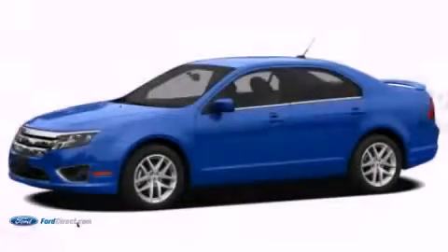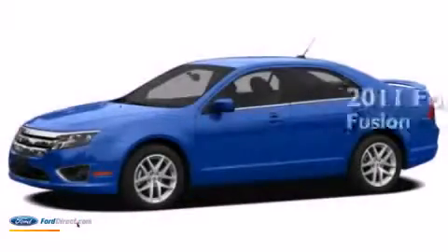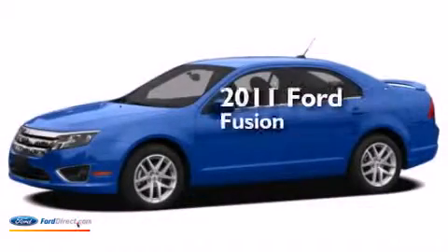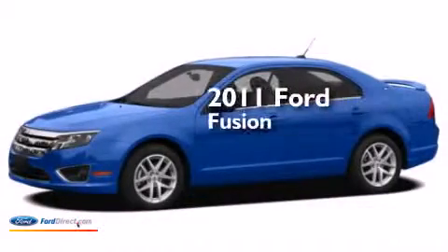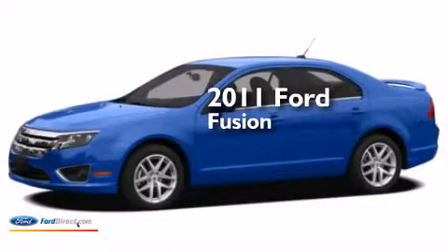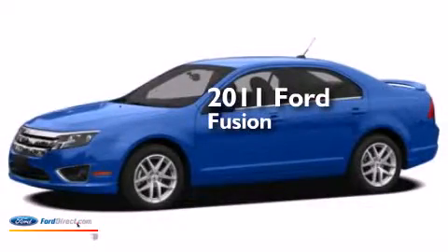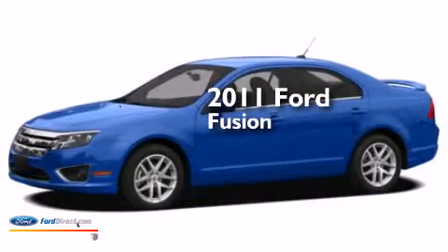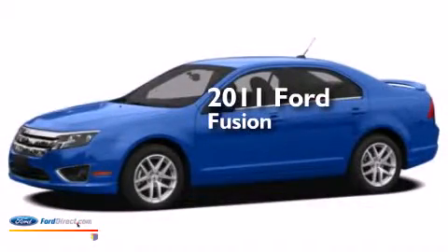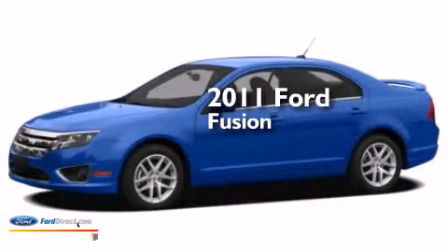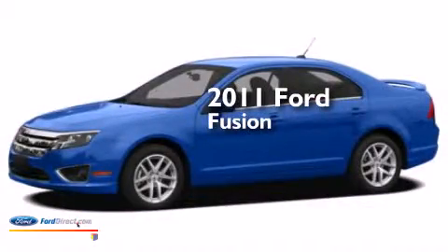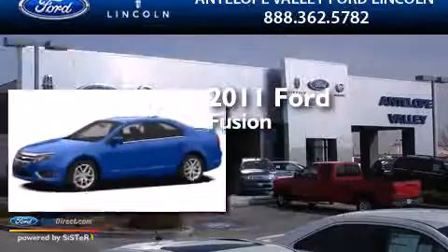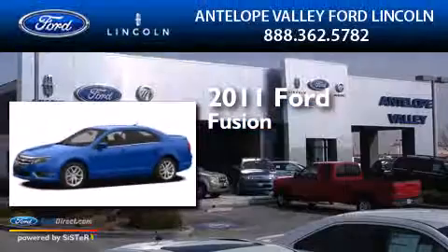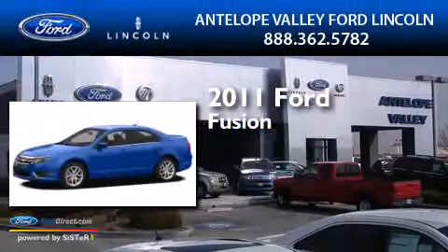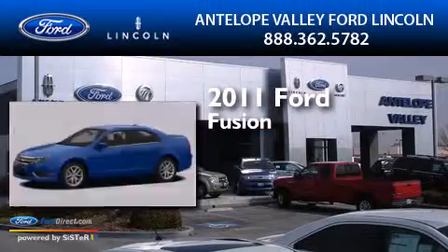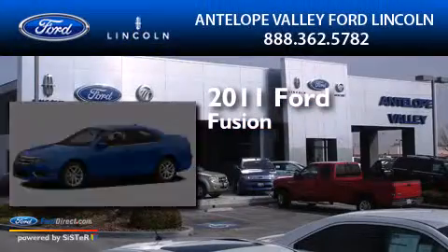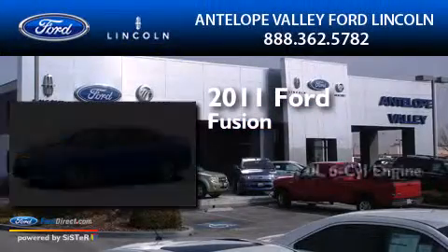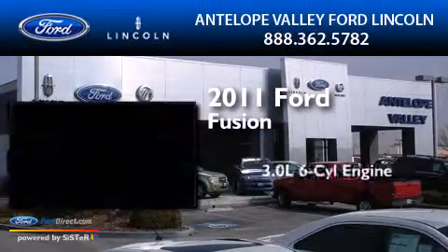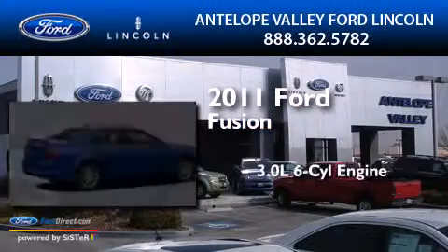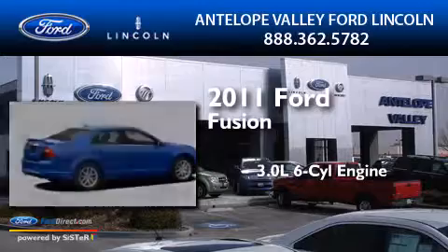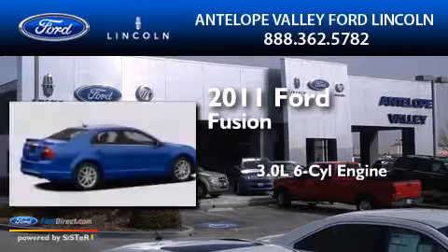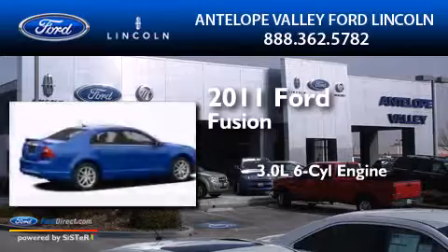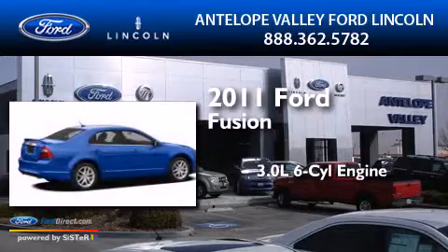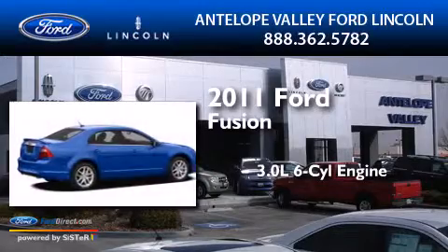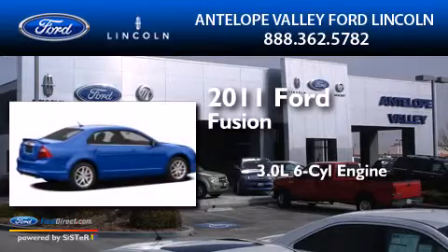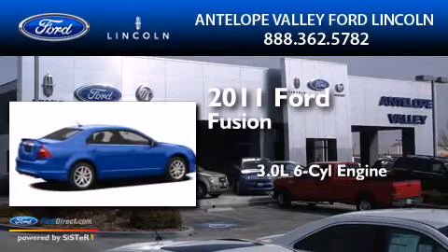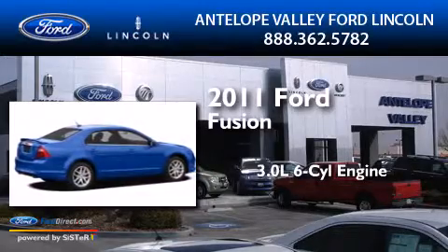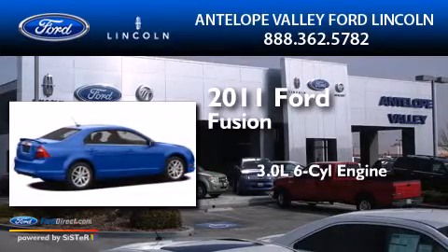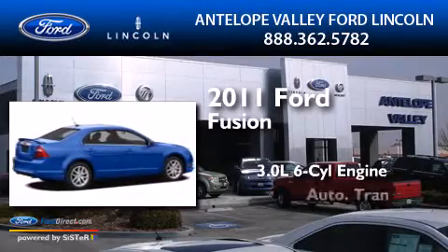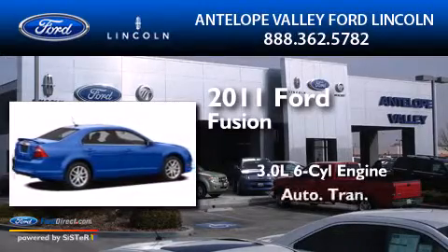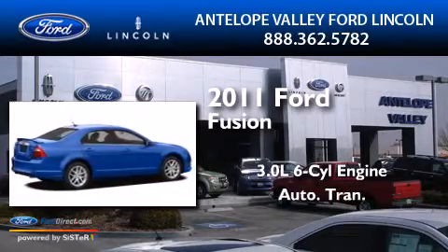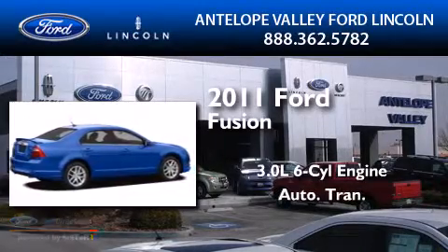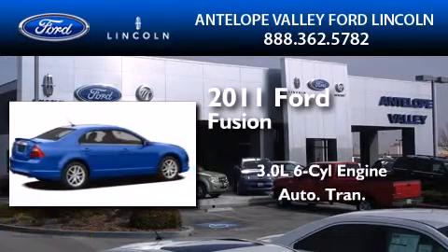This is a 2011 Ford Fusion. It features a 3.0-liter six-cylinder engine and an automatic transmission.